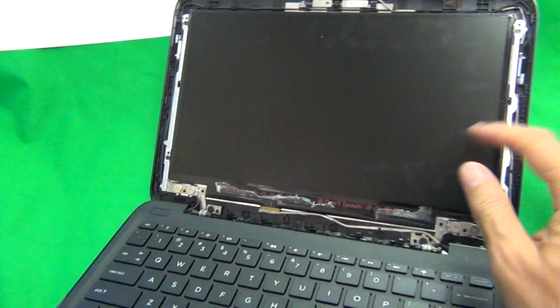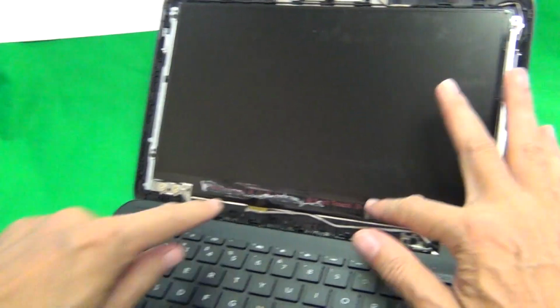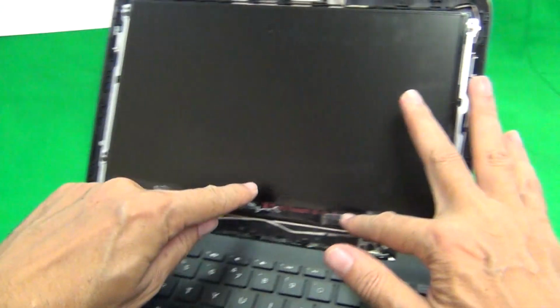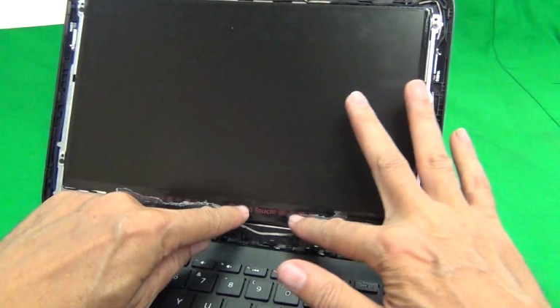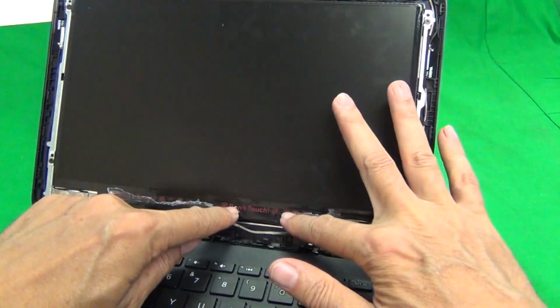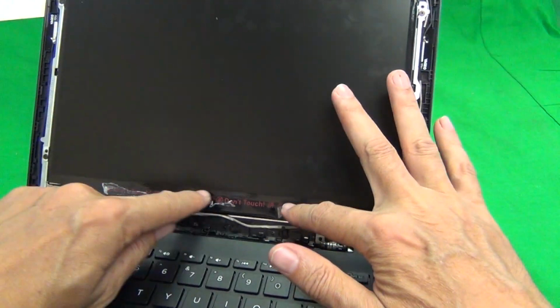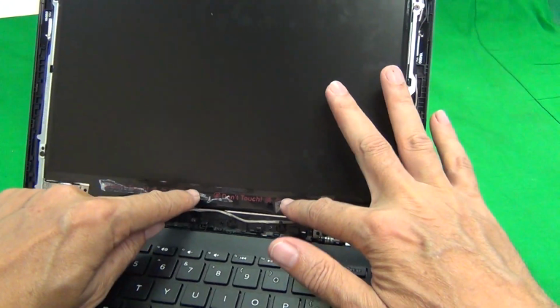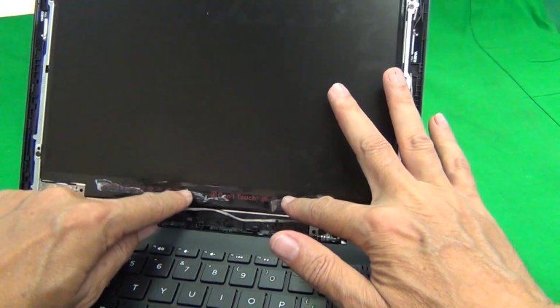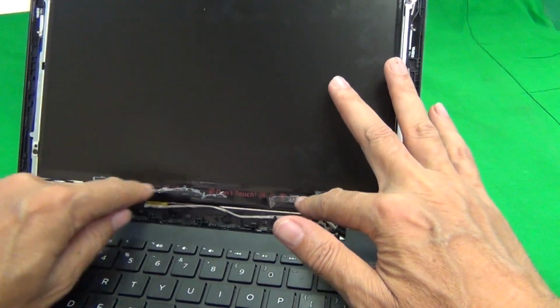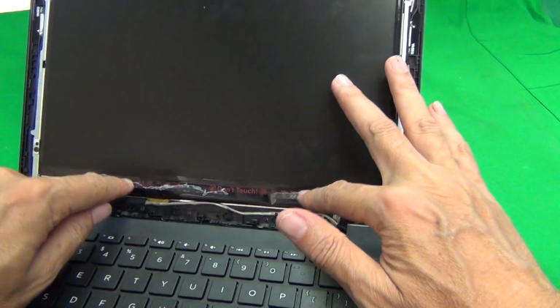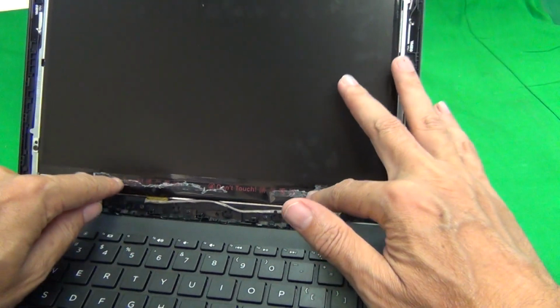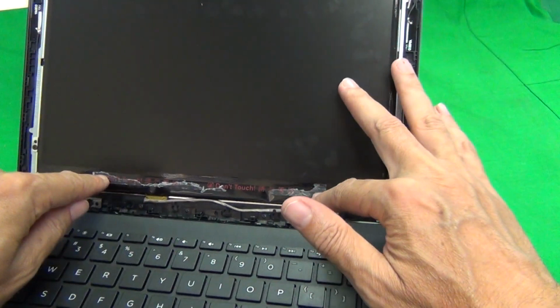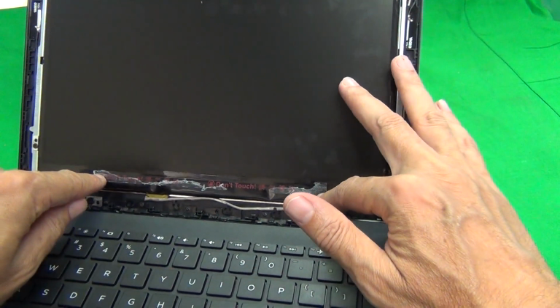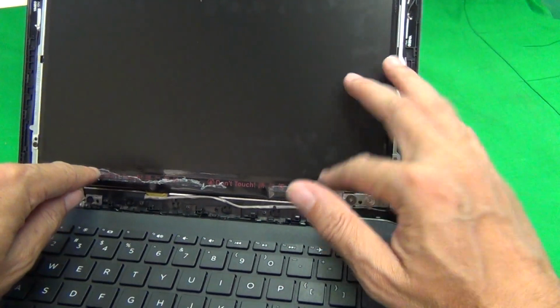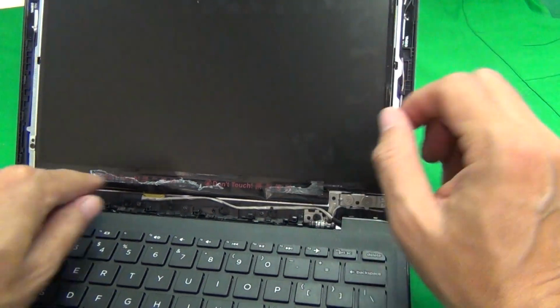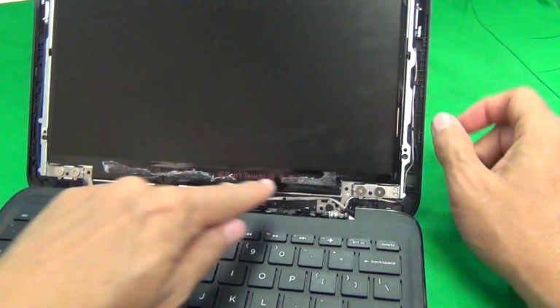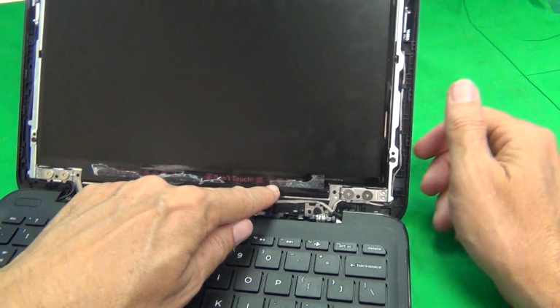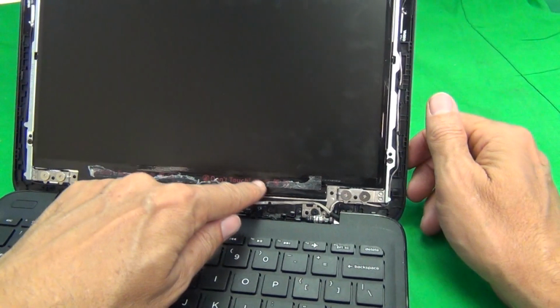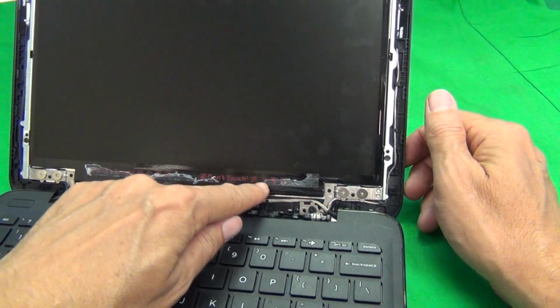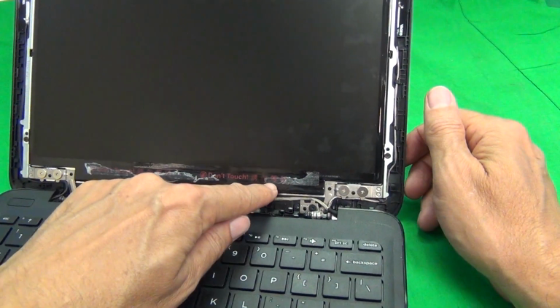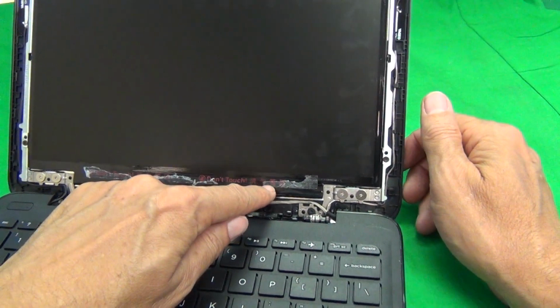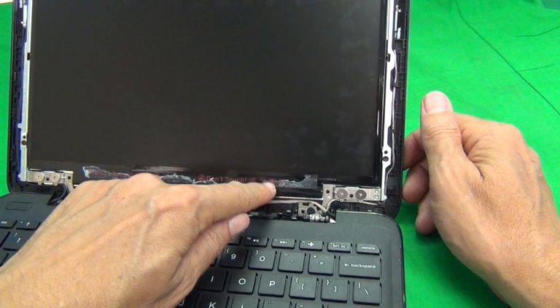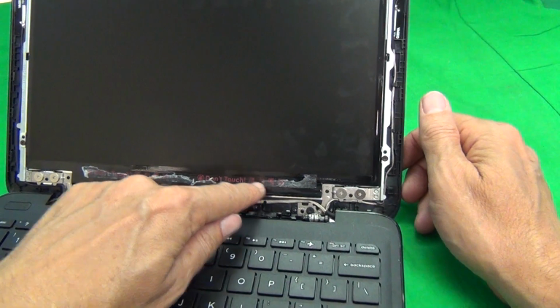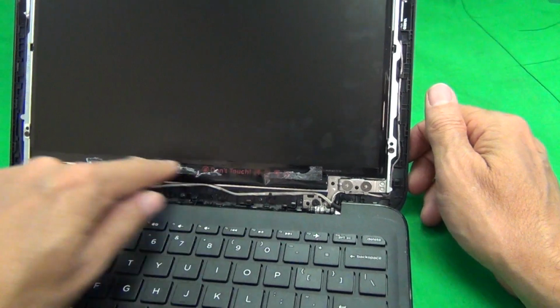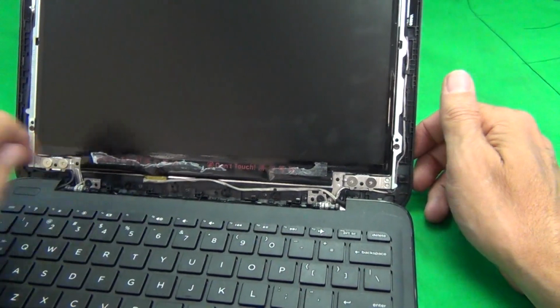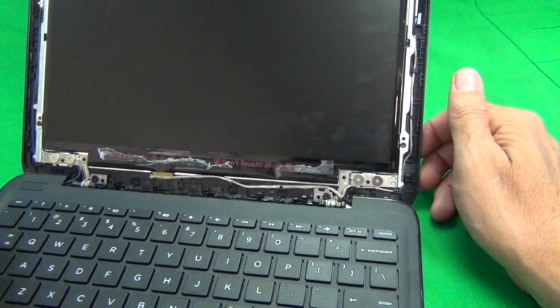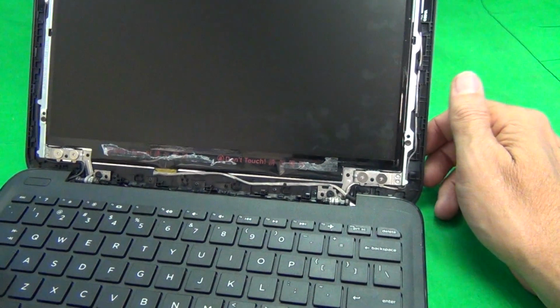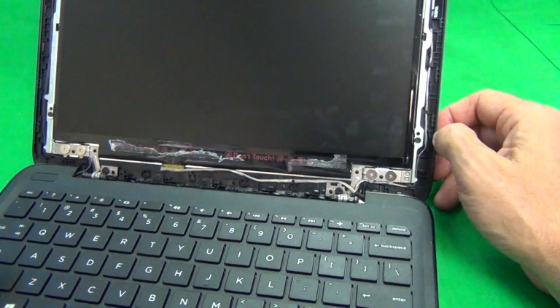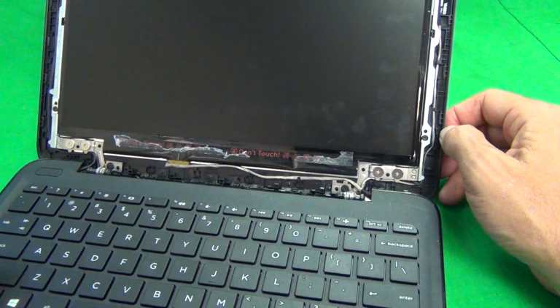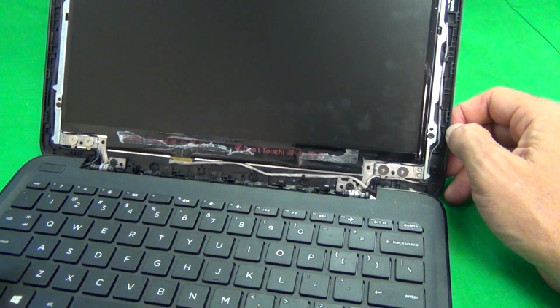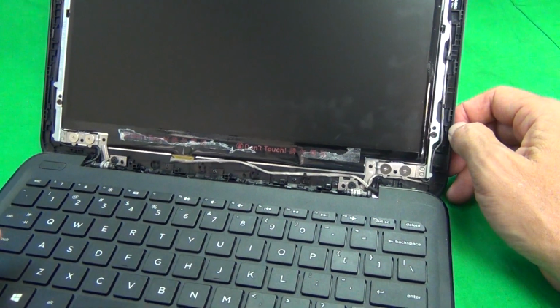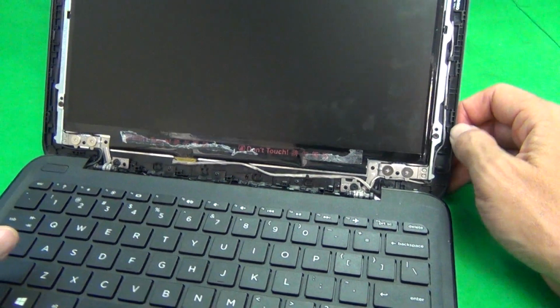There's some adhesive, so the first time you do it, it might be a little bit harder because this adhesive will stick to the screen bezel.